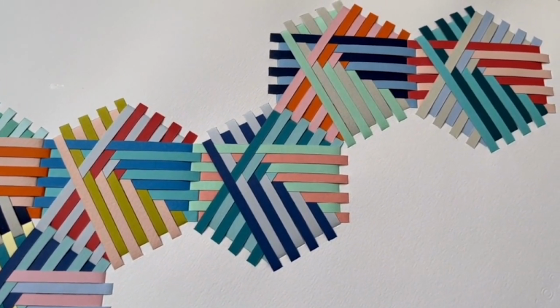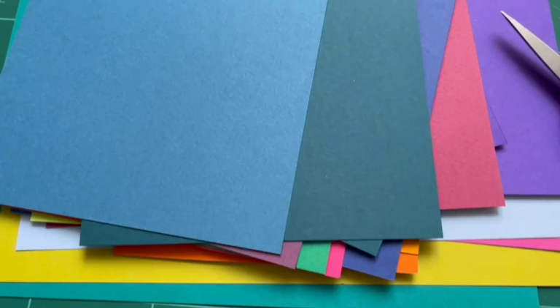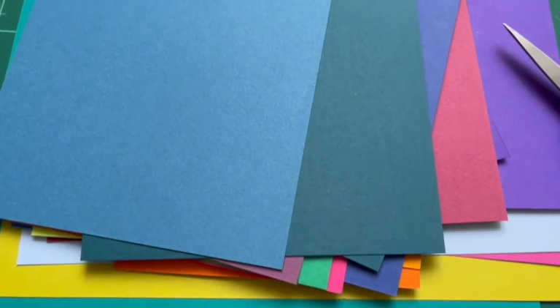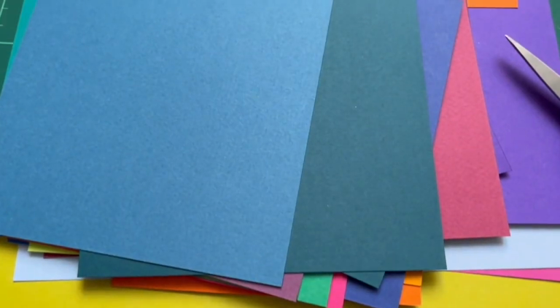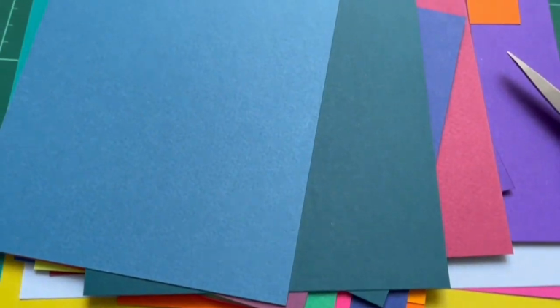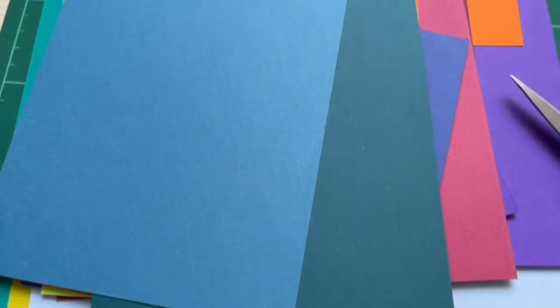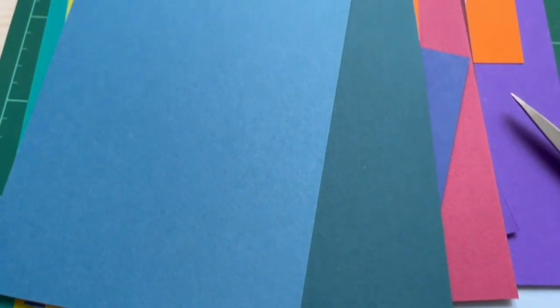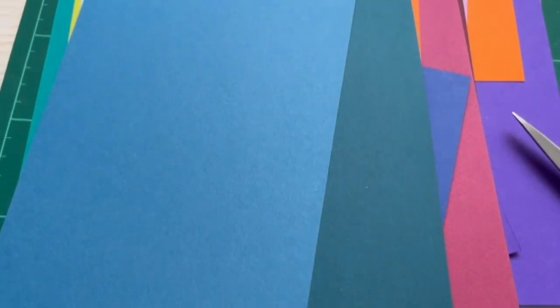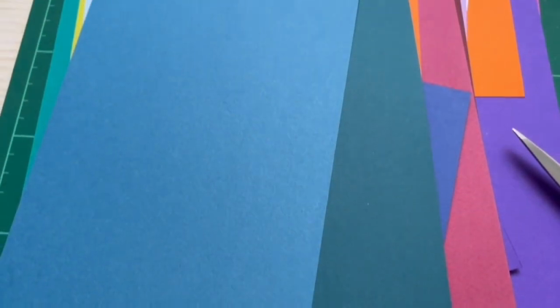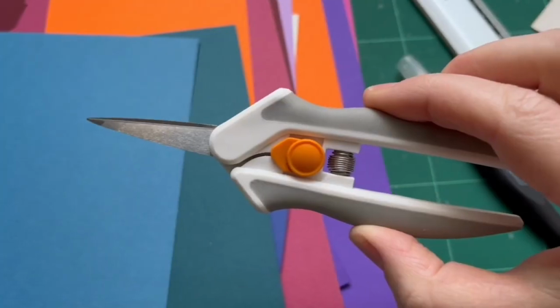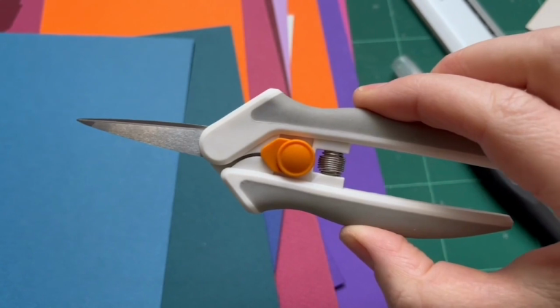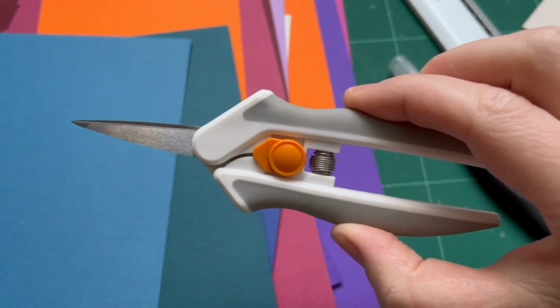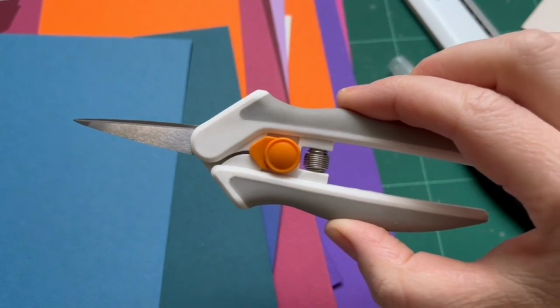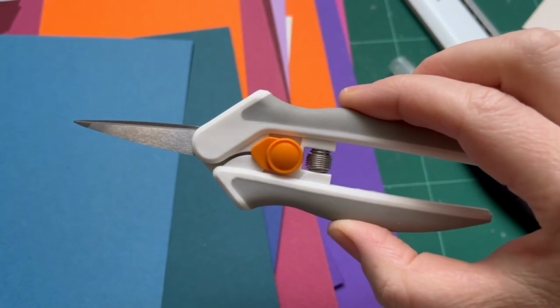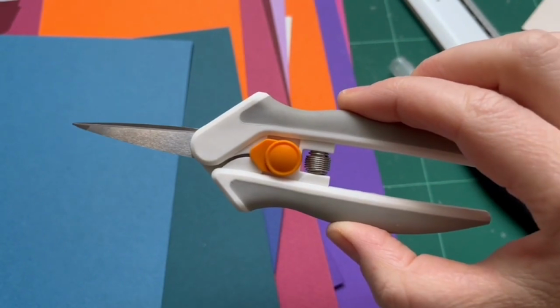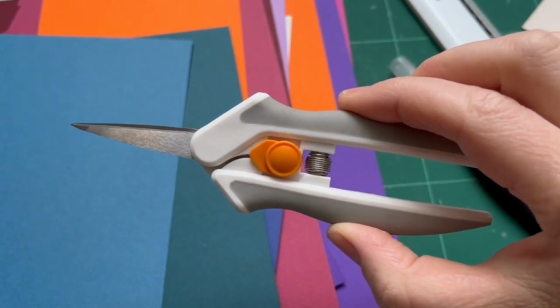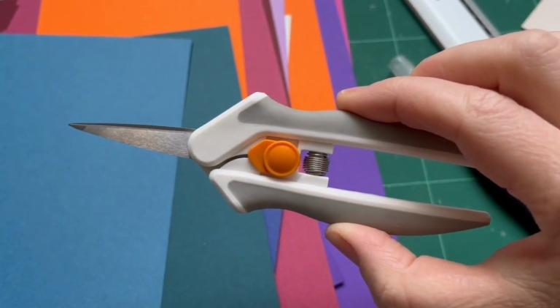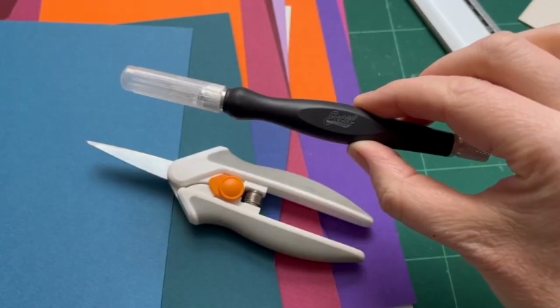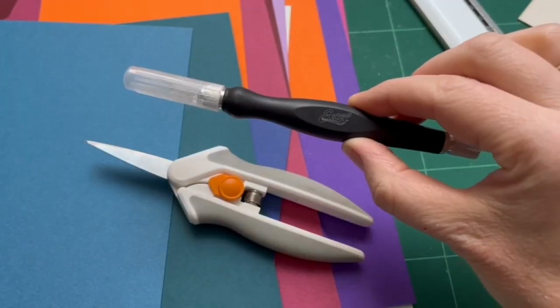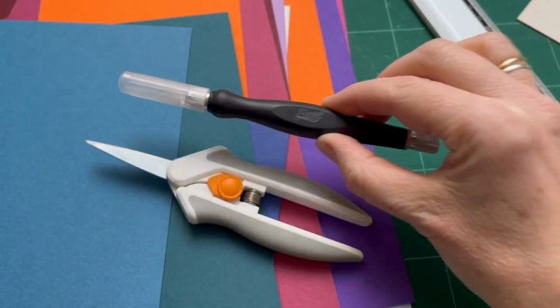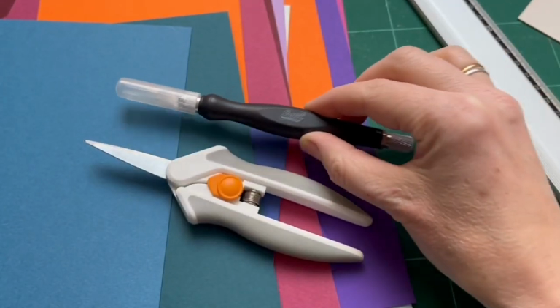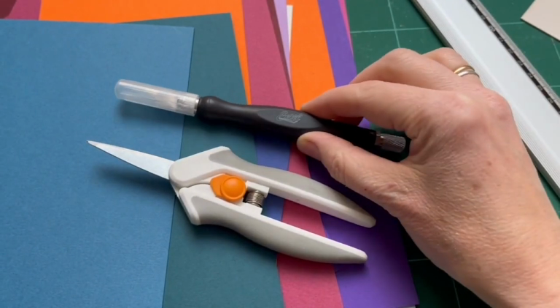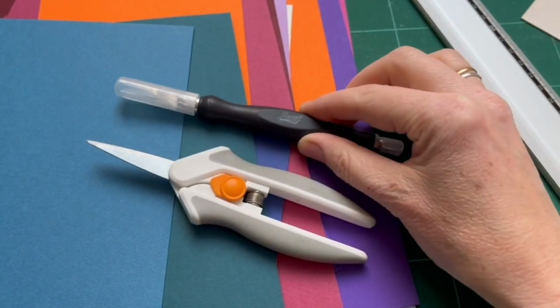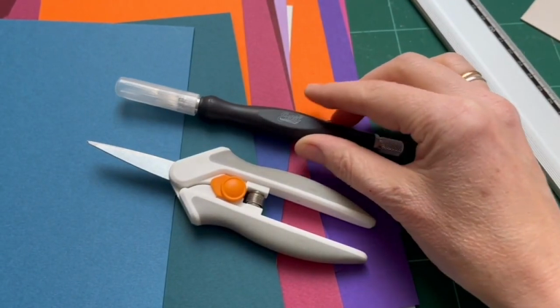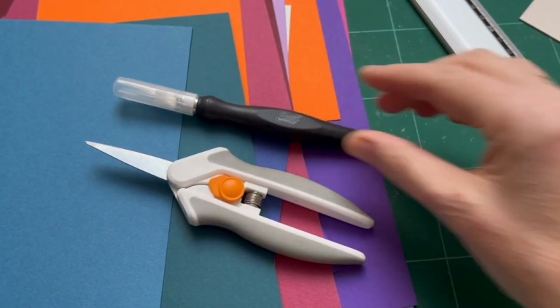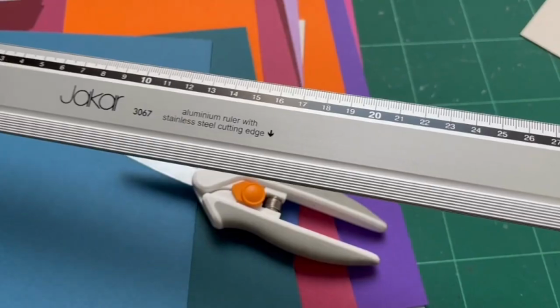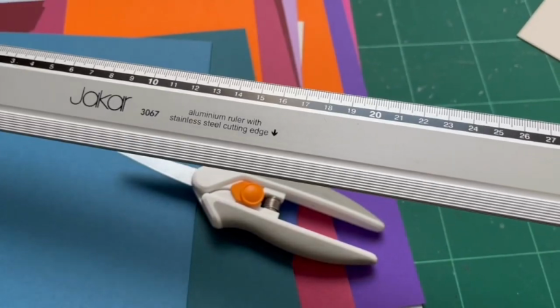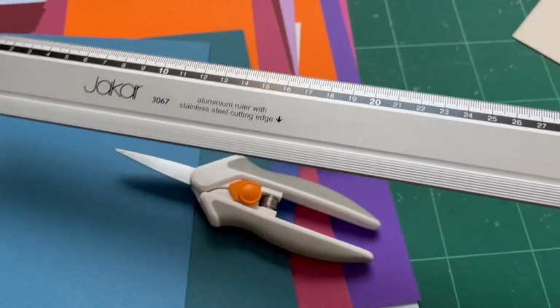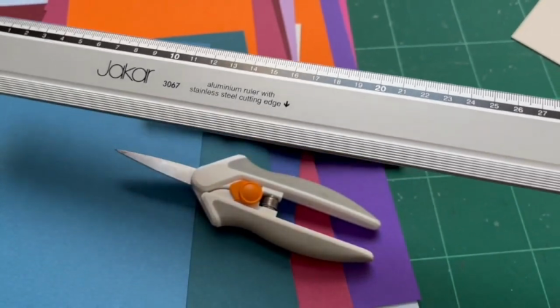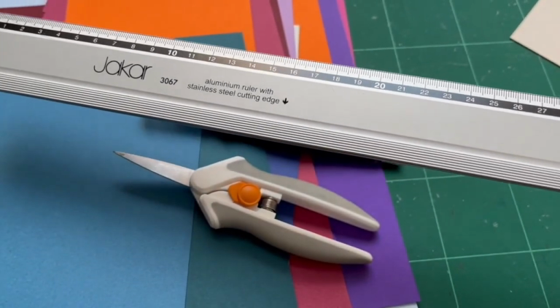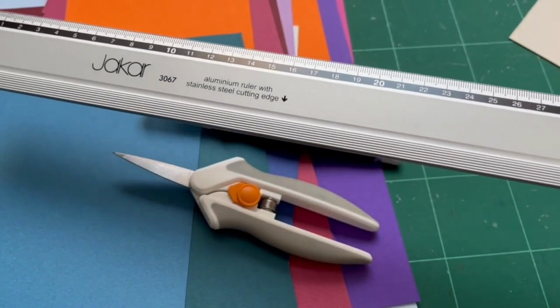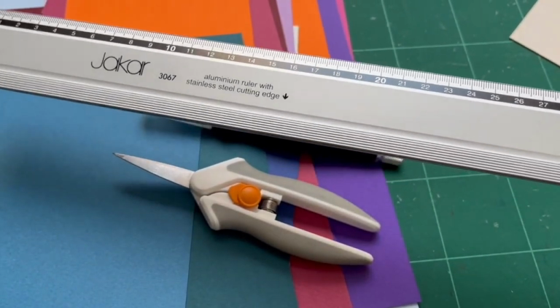For this project you'll need some paper, some scissors, a craft knife and a metal ruler.